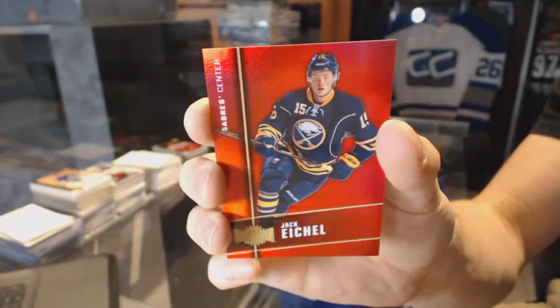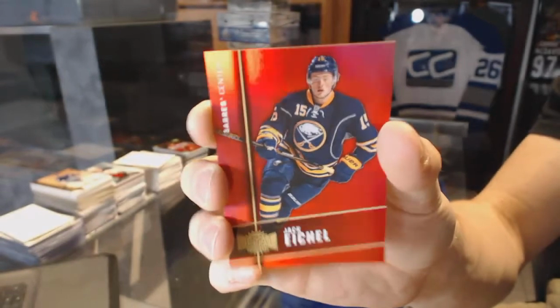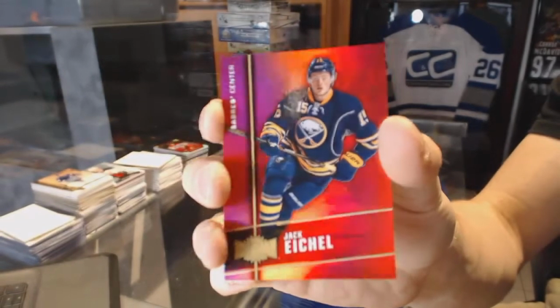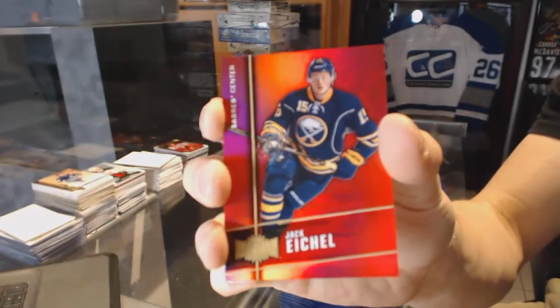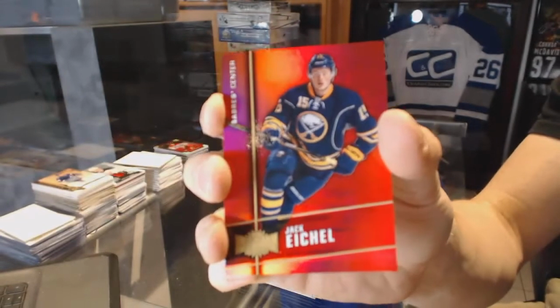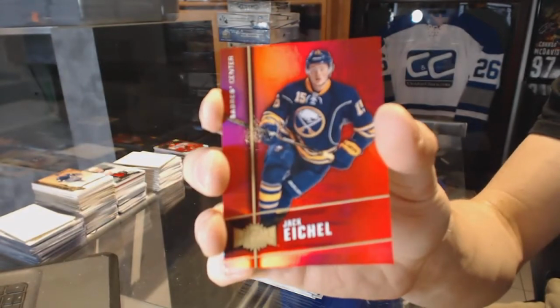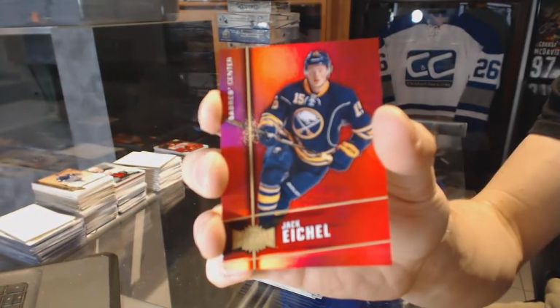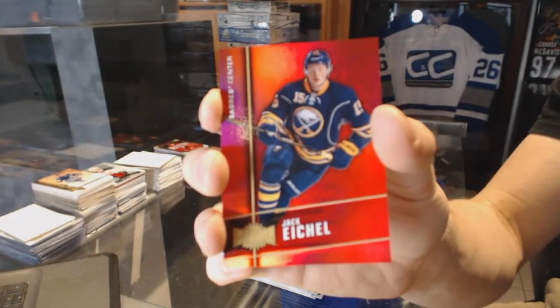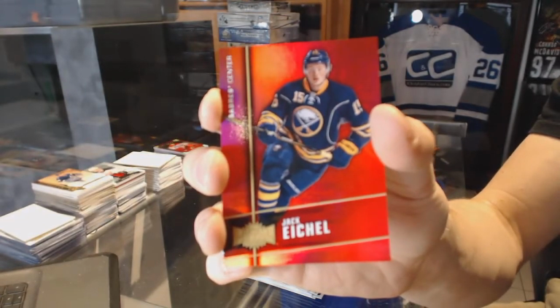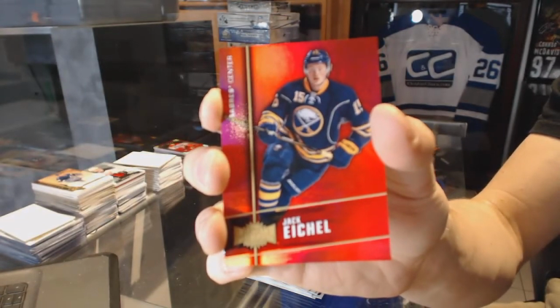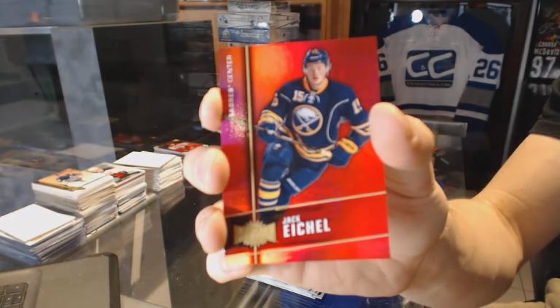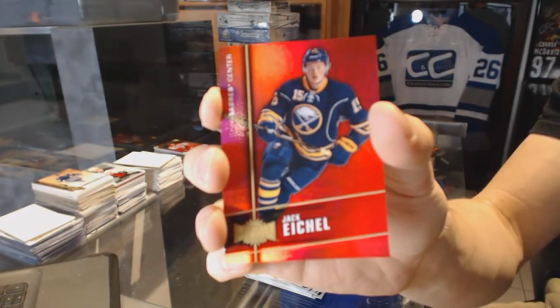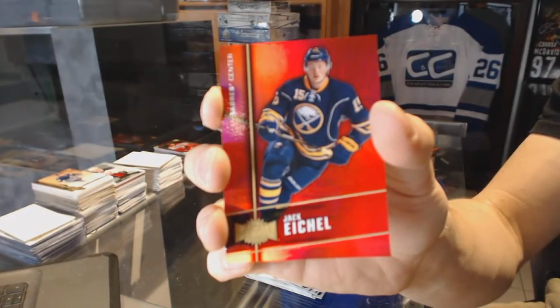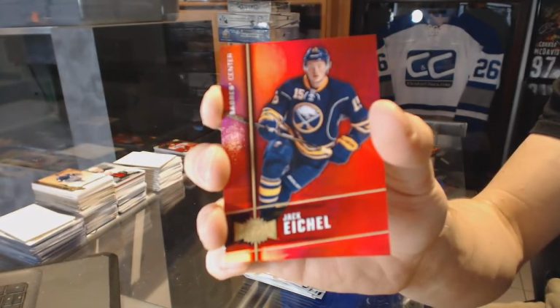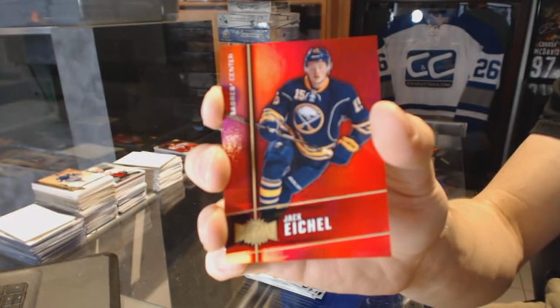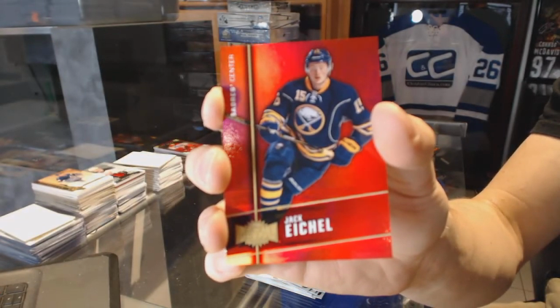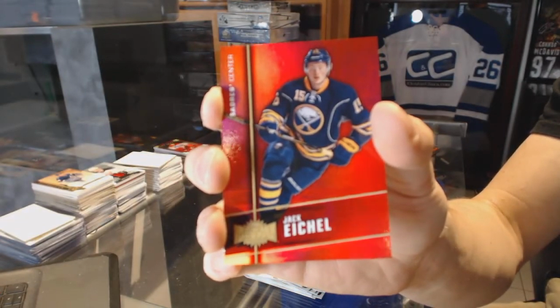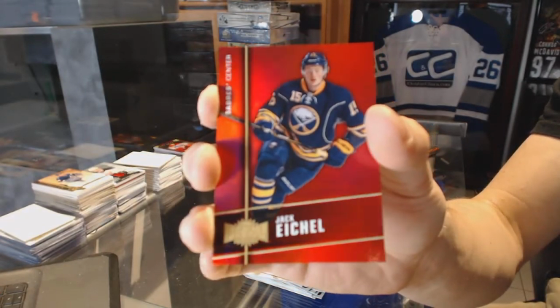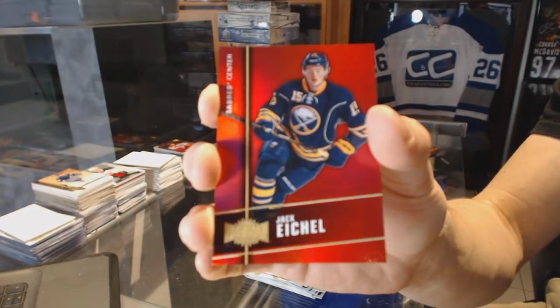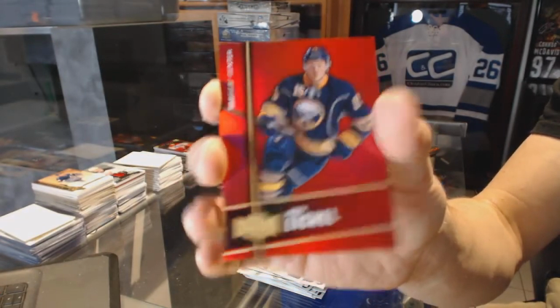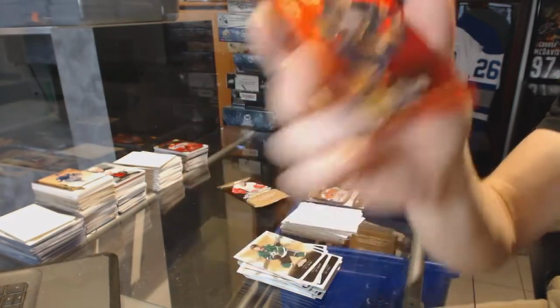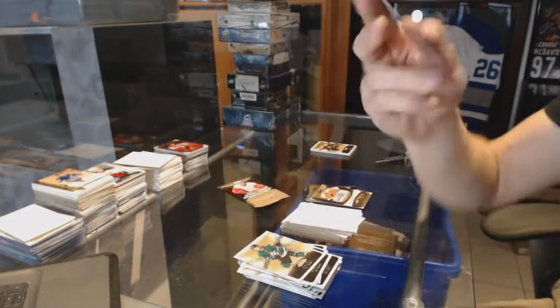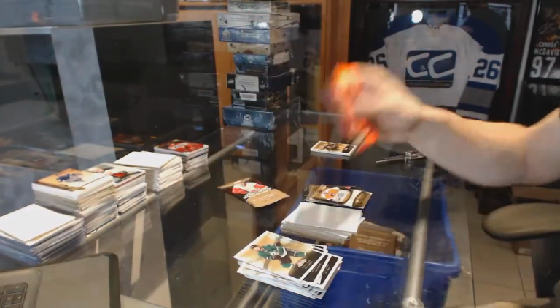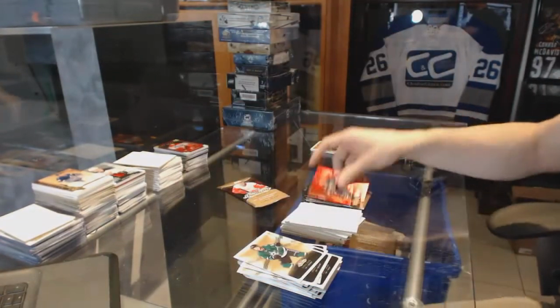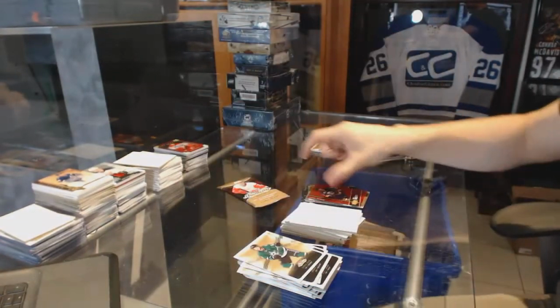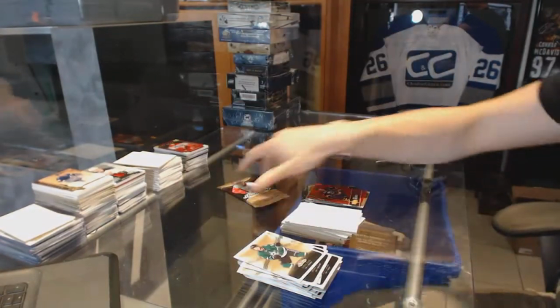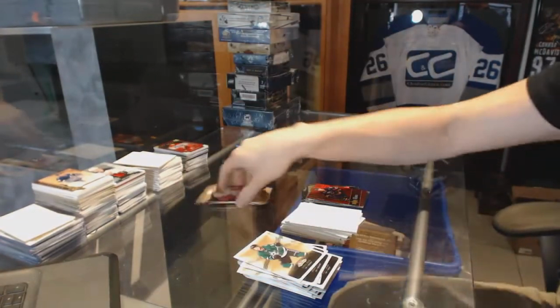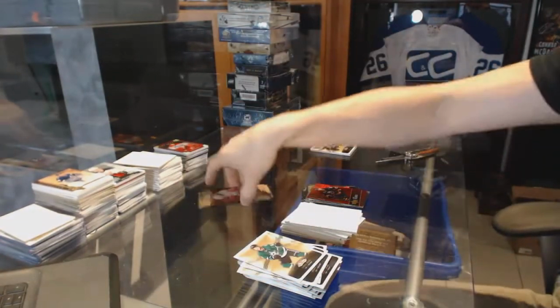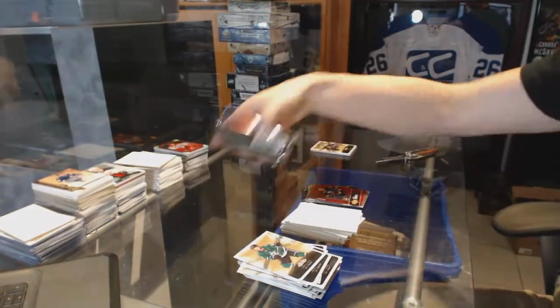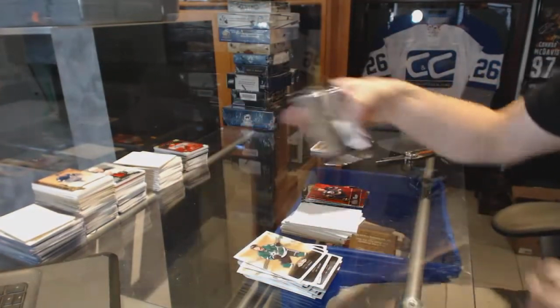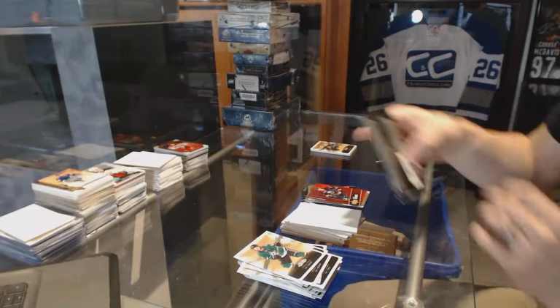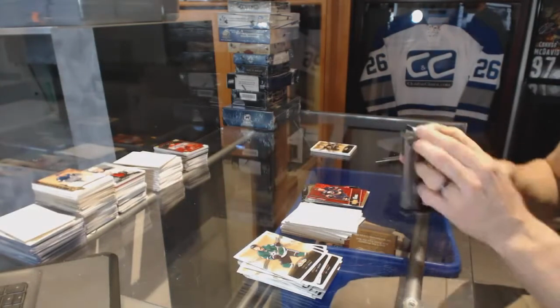Precious Metal Gems Ruby, number 150, for the Buffalo Sabres, Jack Eichel.